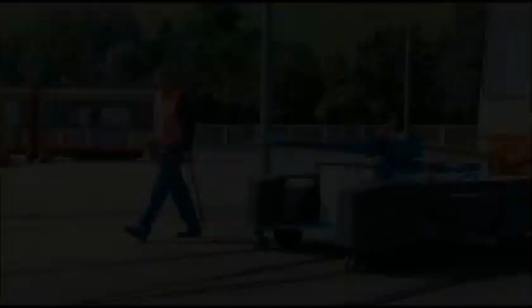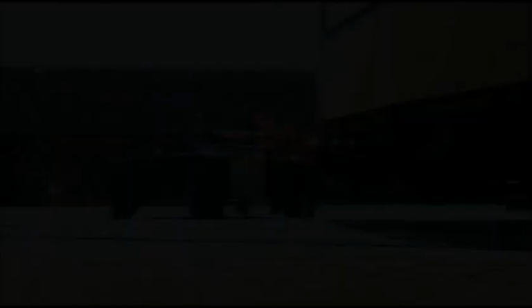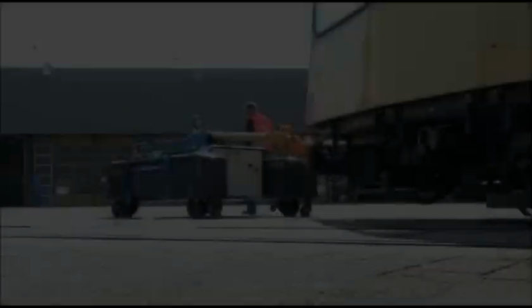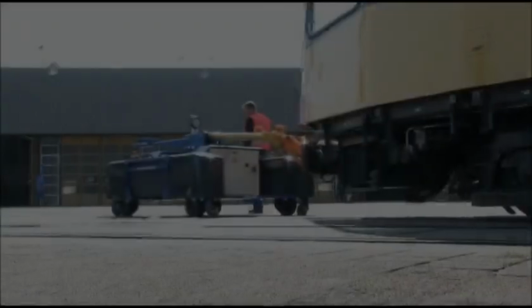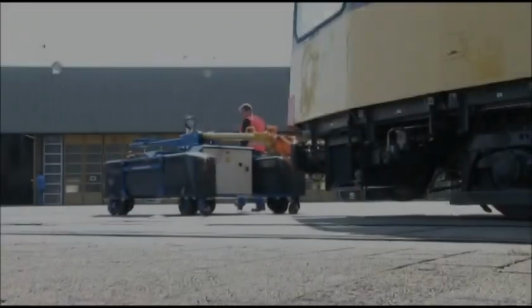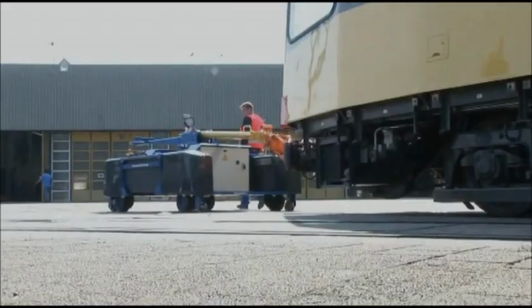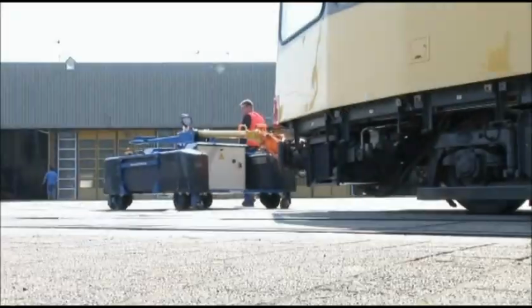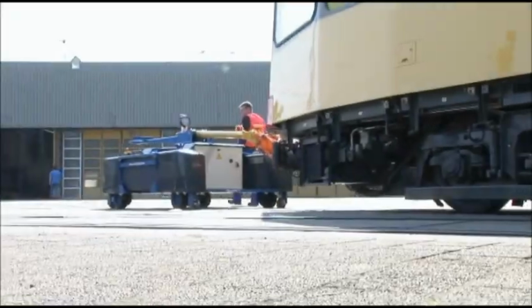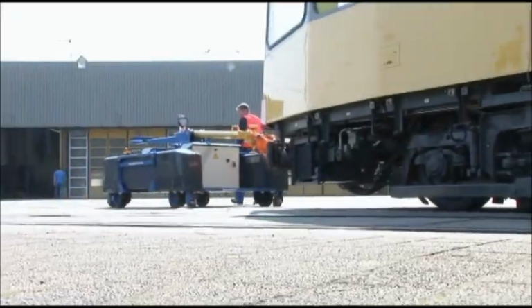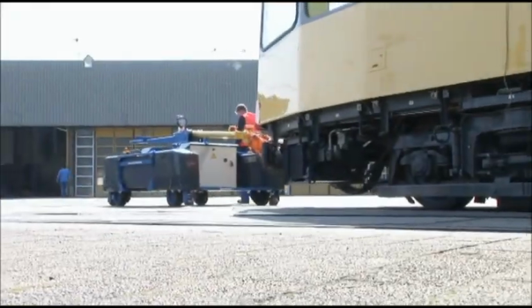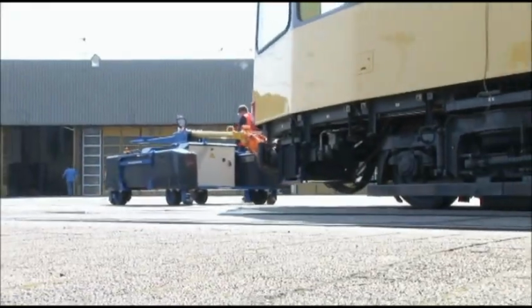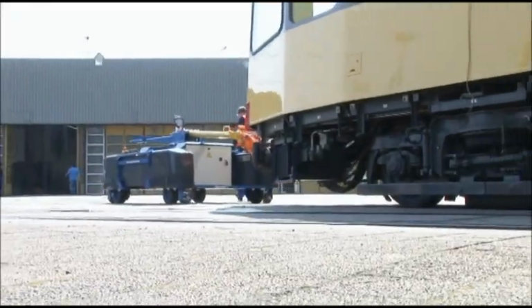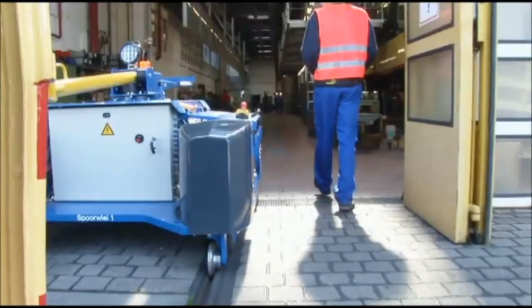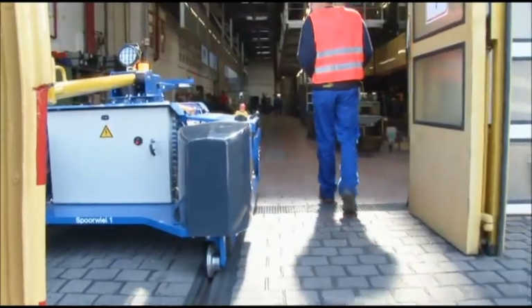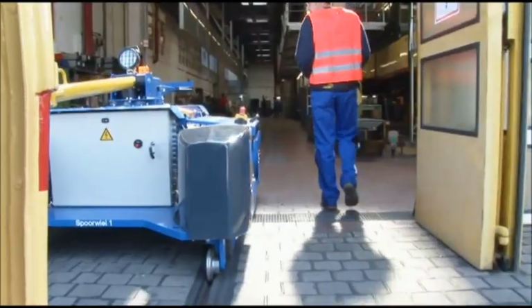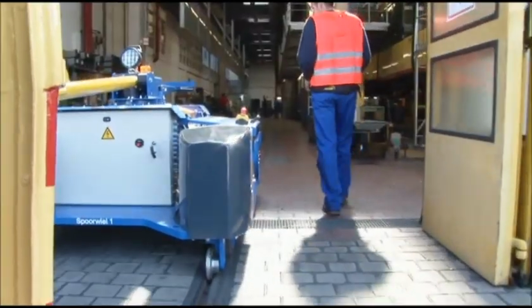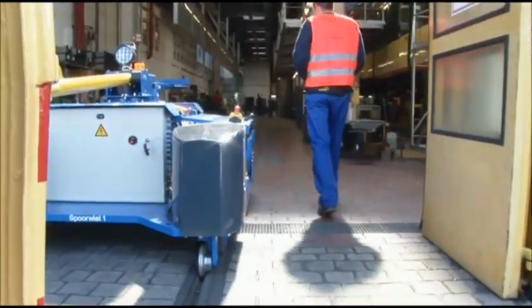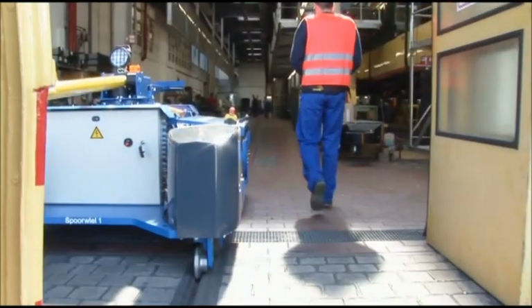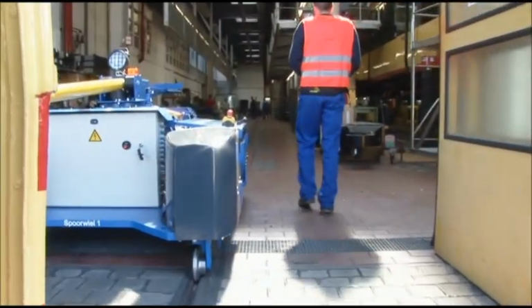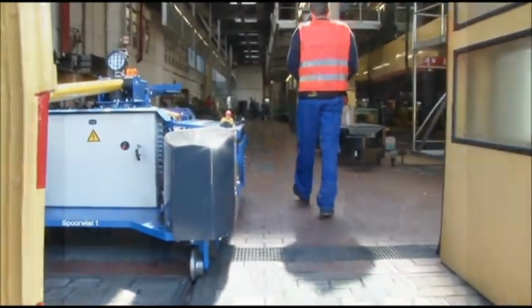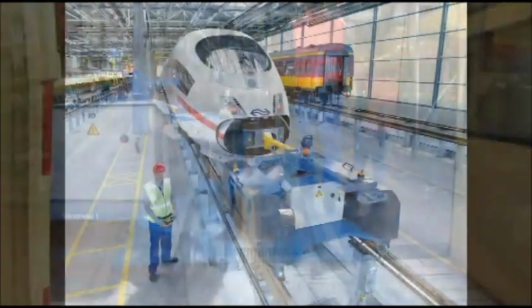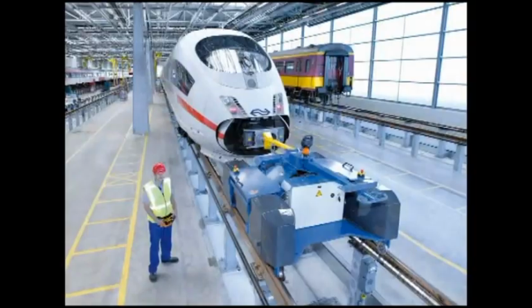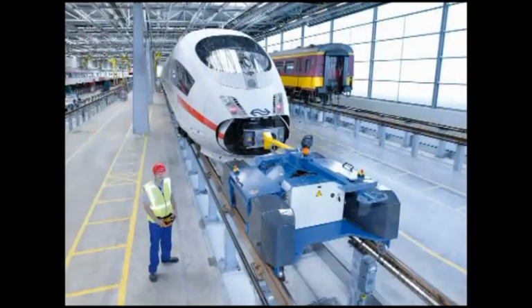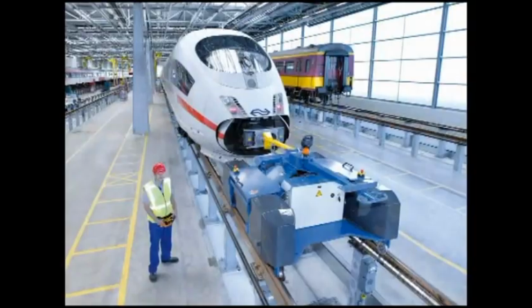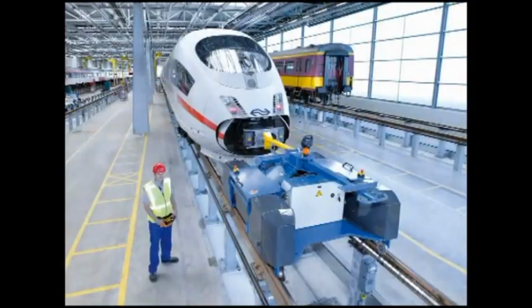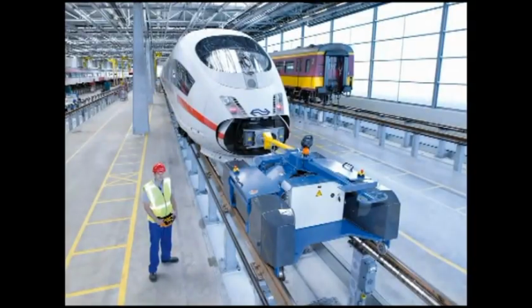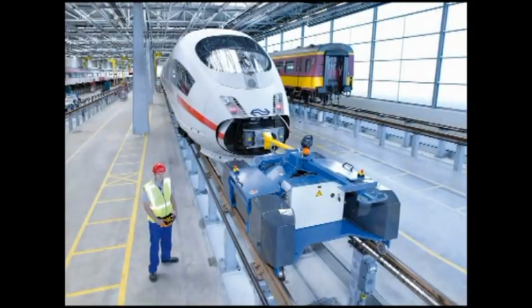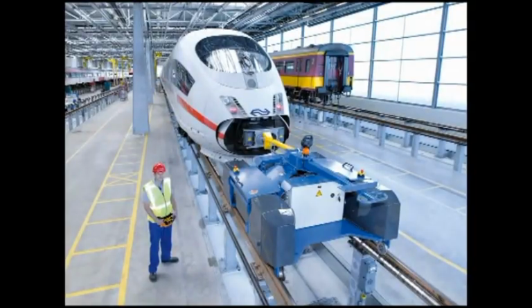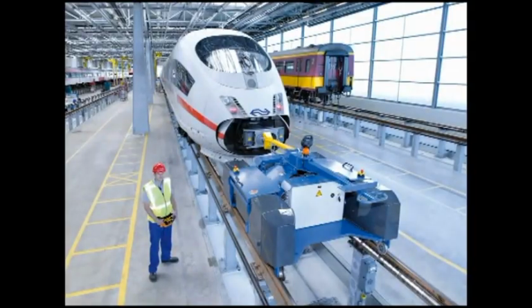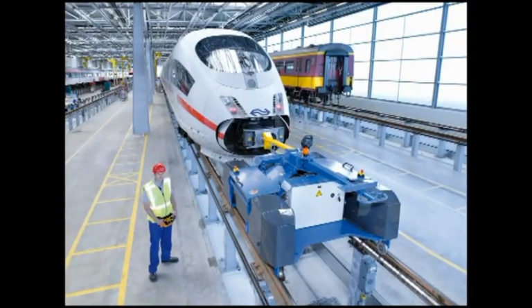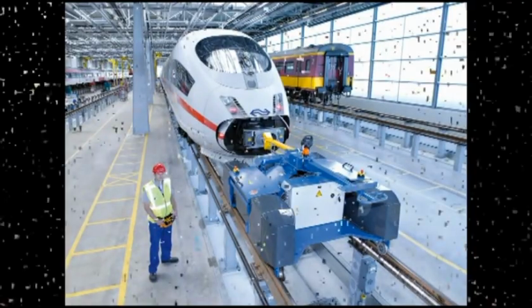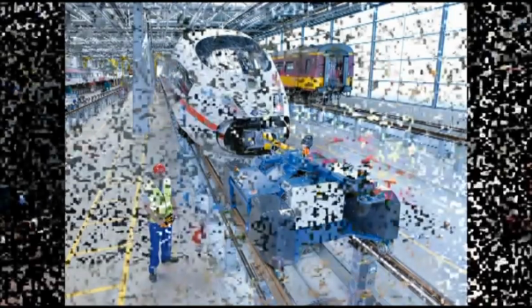One operator alone performs the shunting work and safeguards the interconnected wagons.